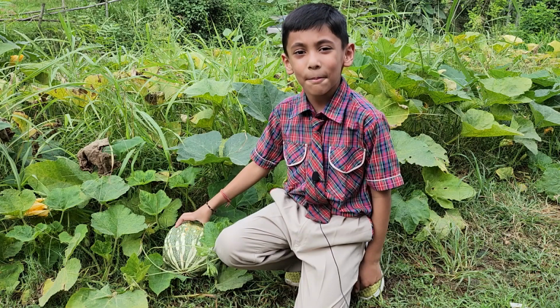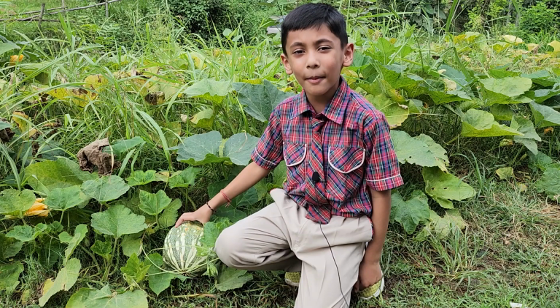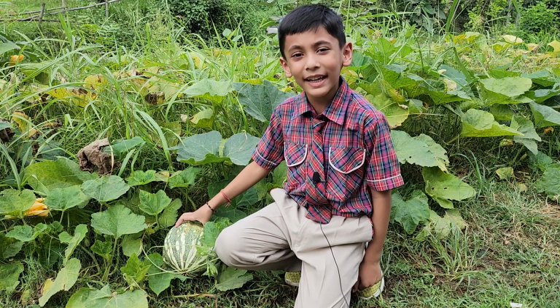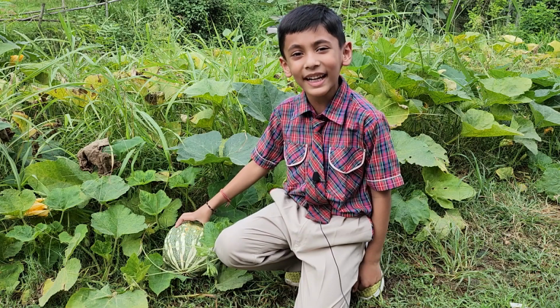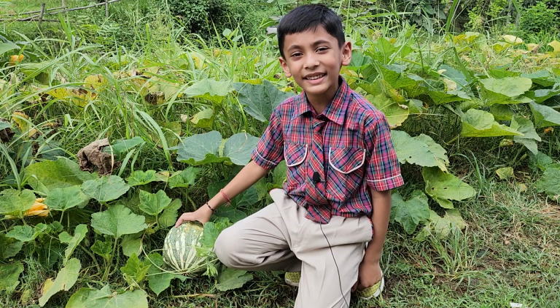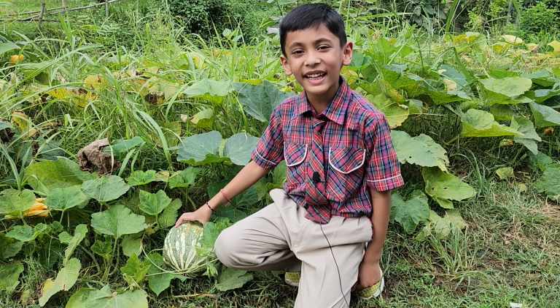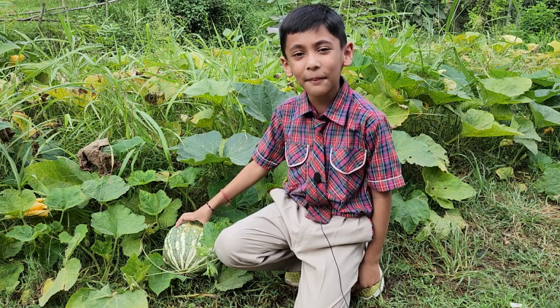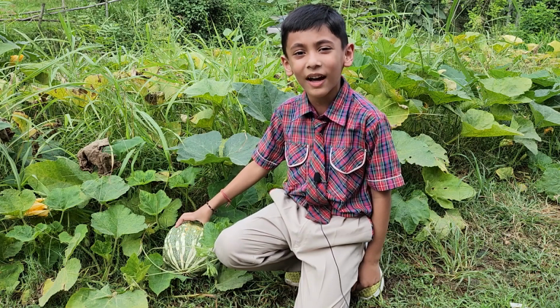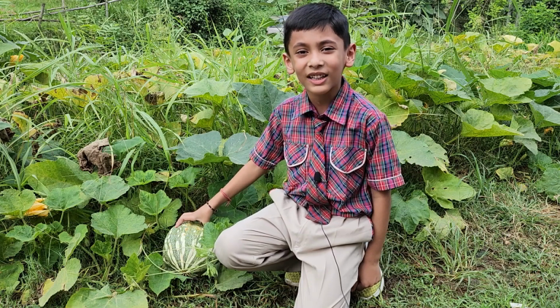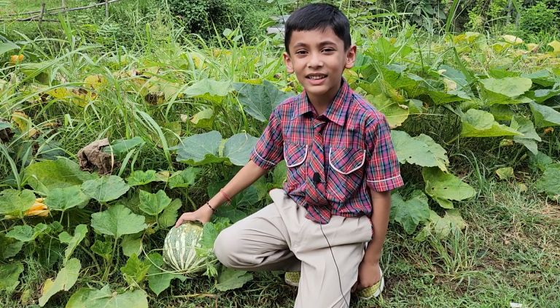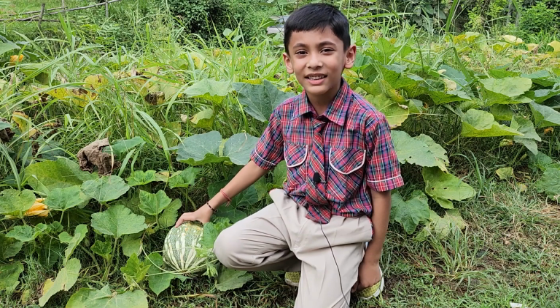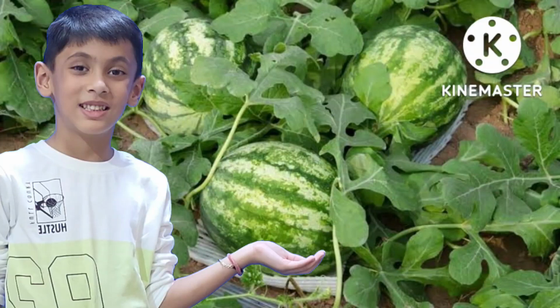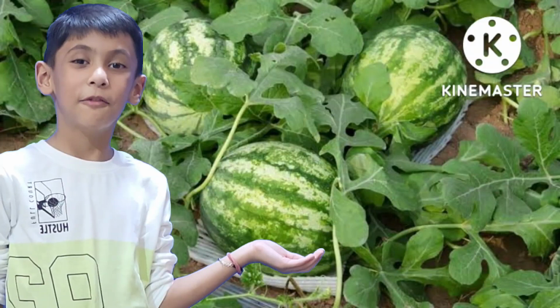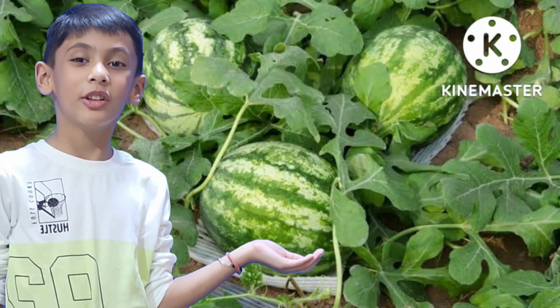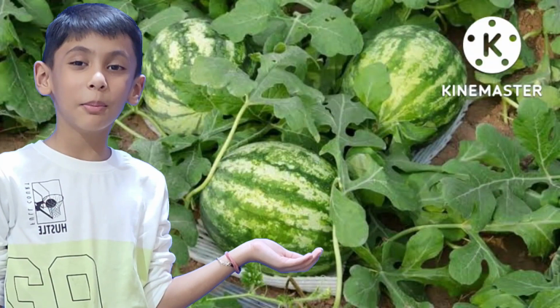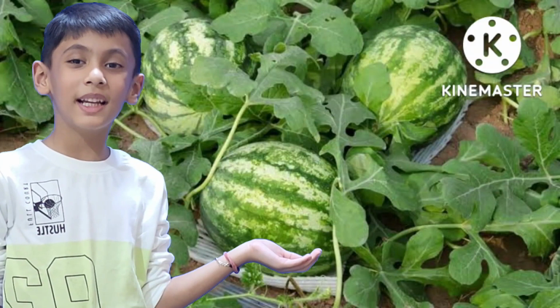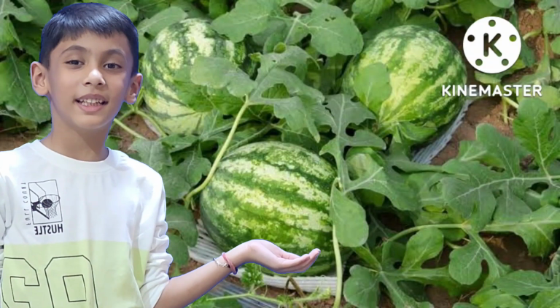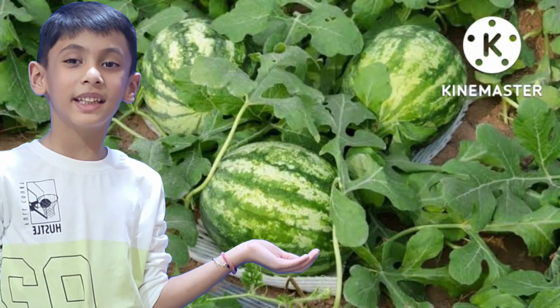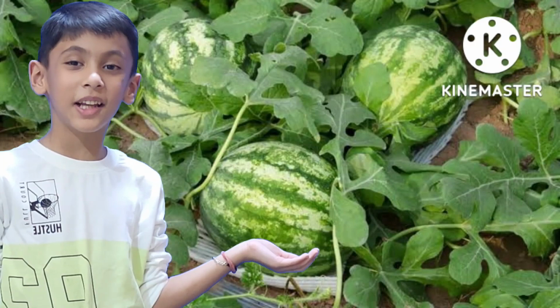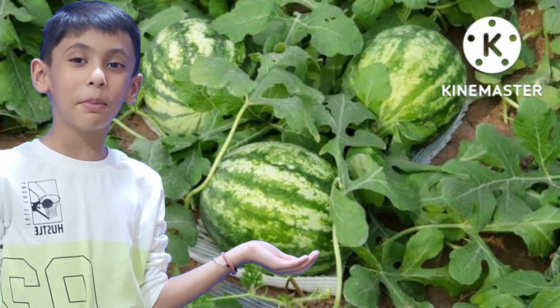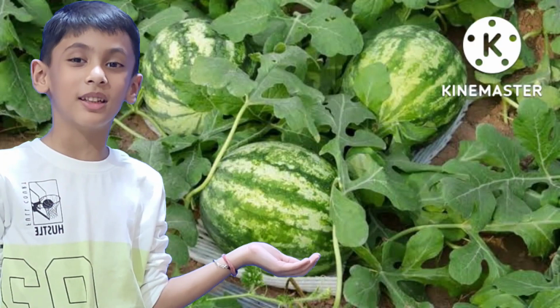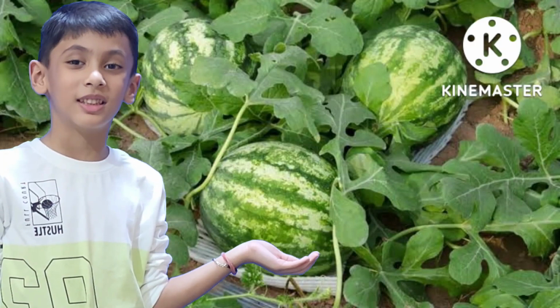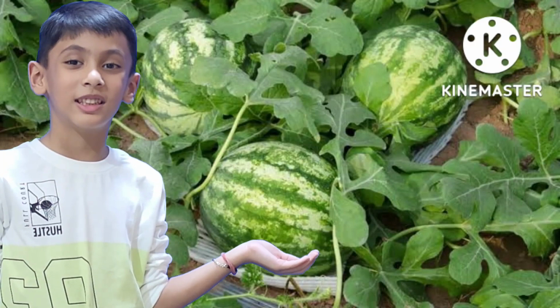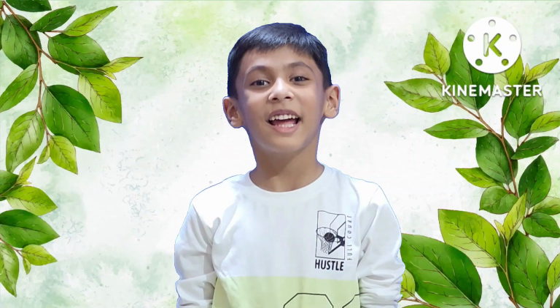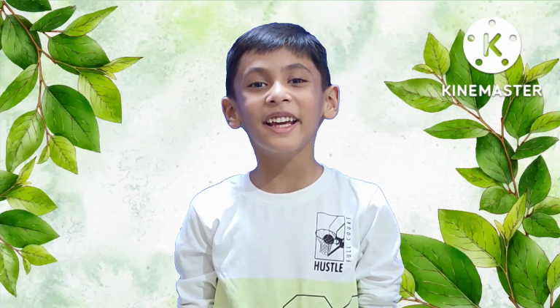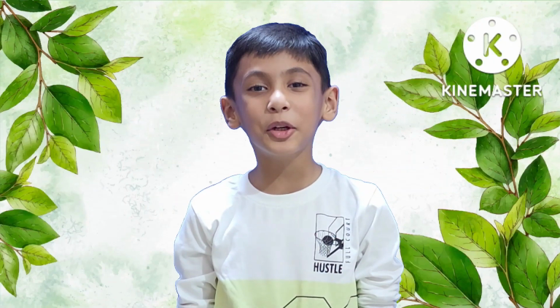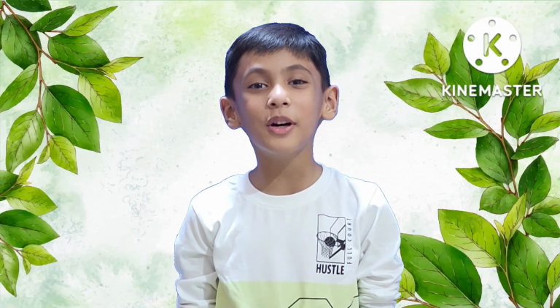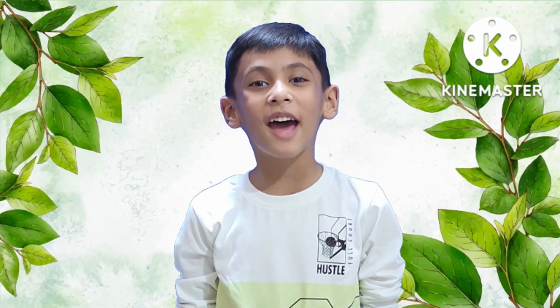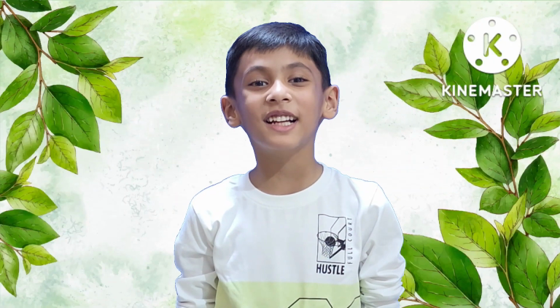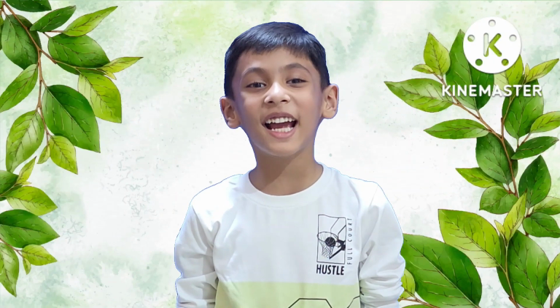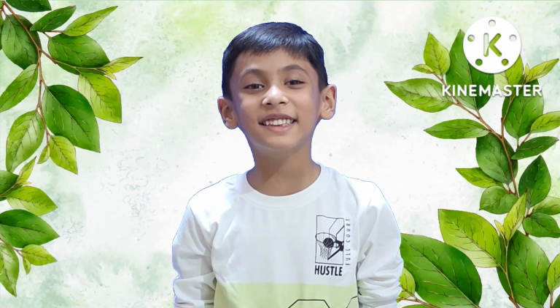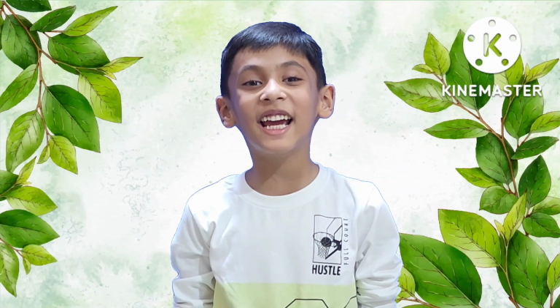Pumpkin is a creeper. Watermelon is a creeper. Thank you! Have a nice day!